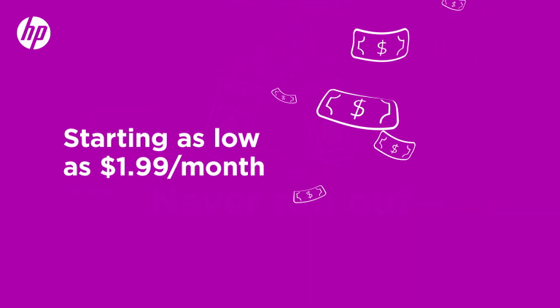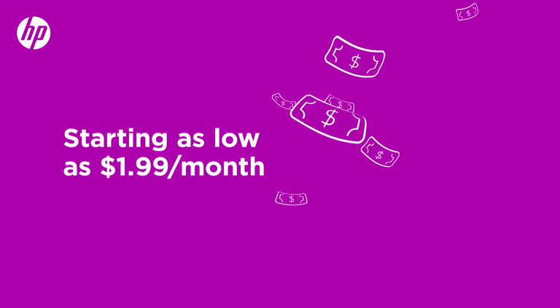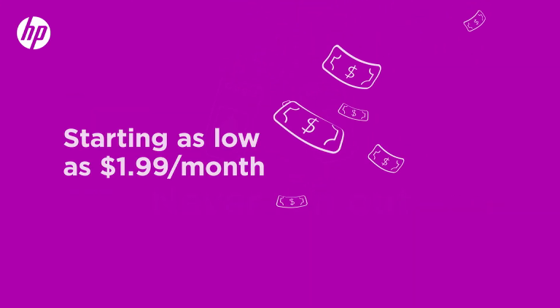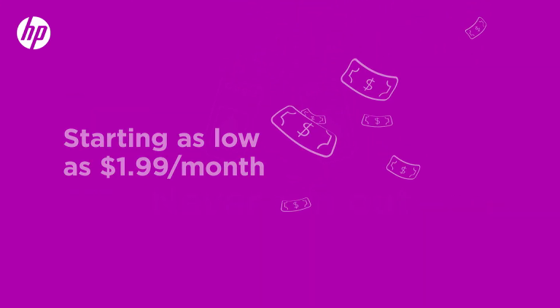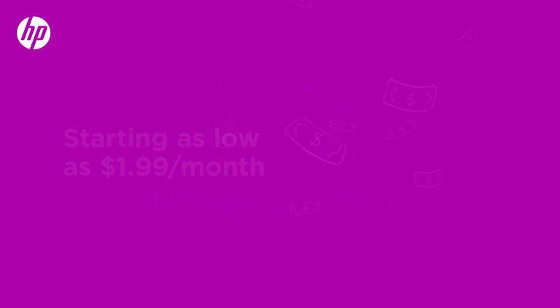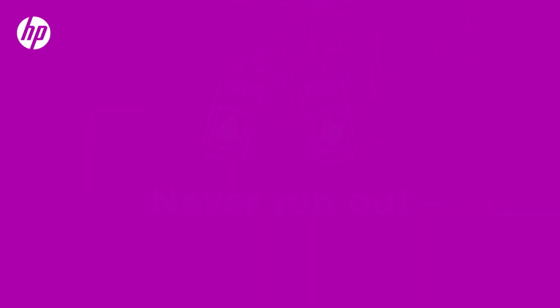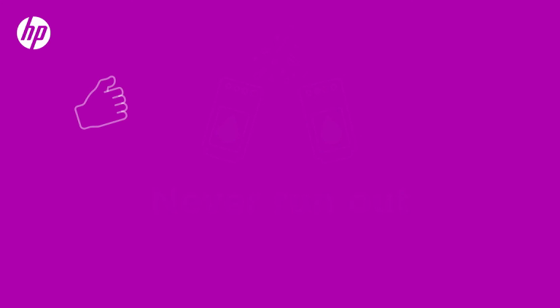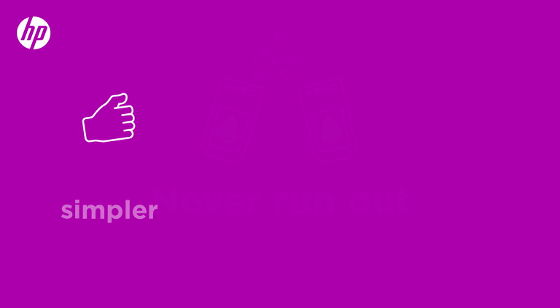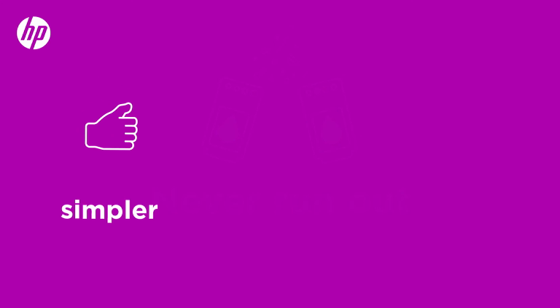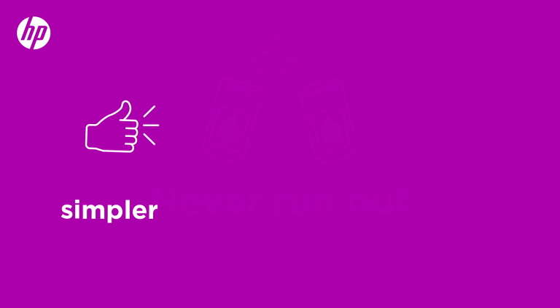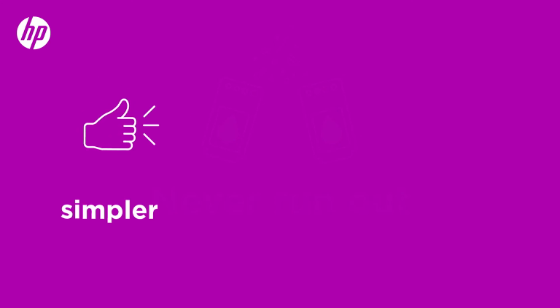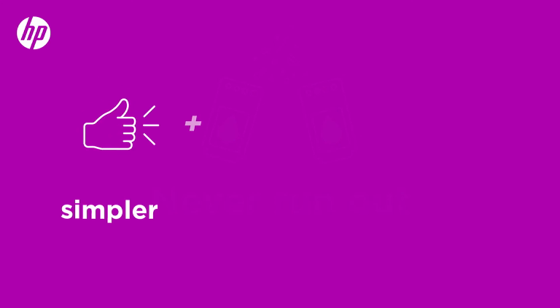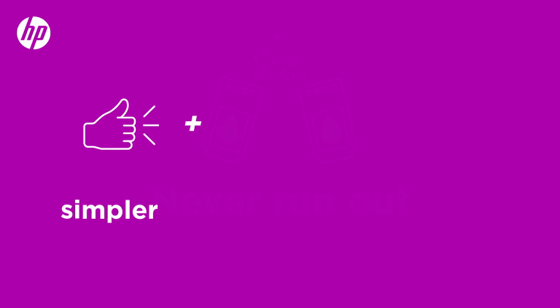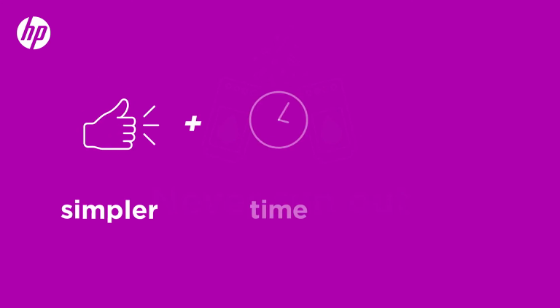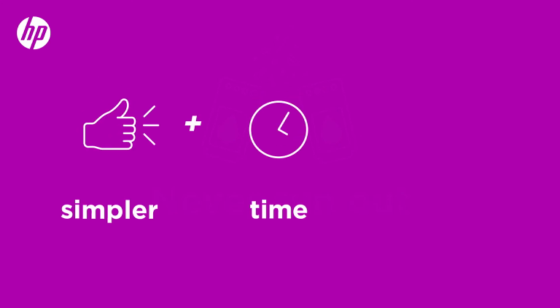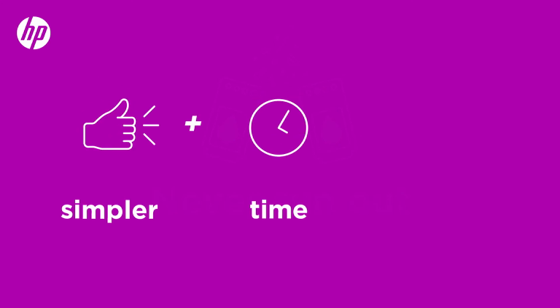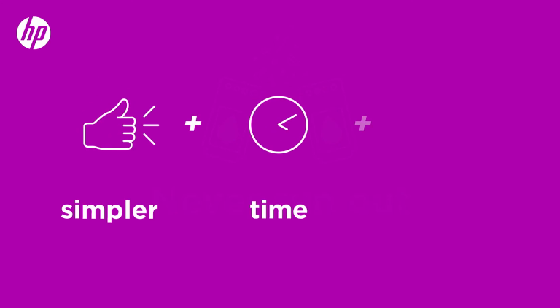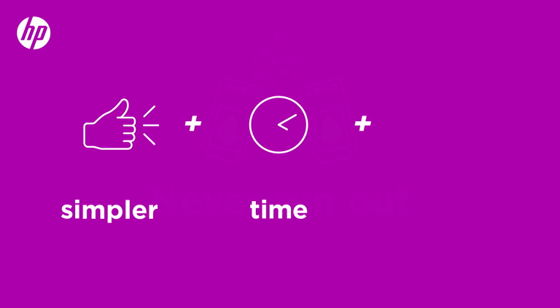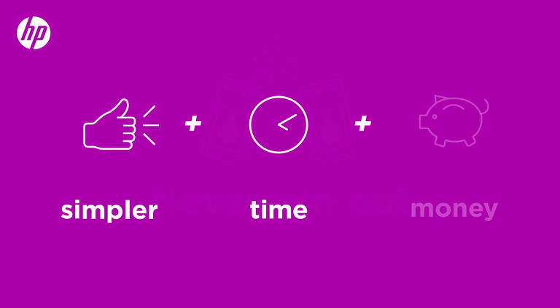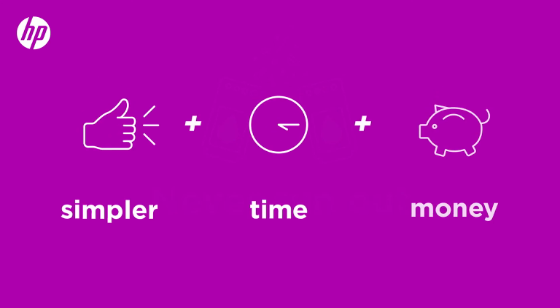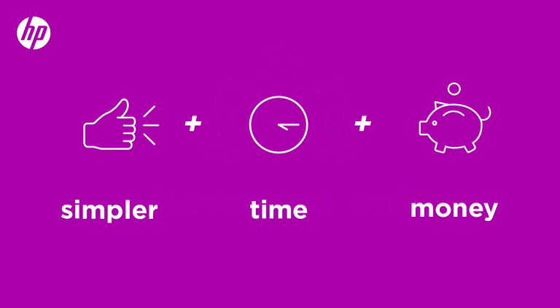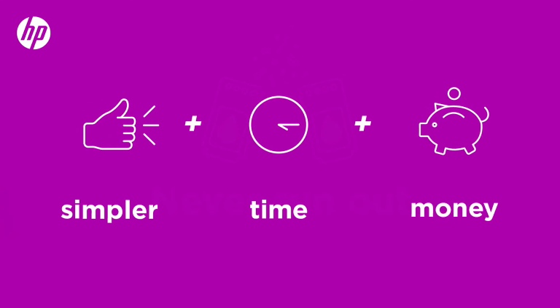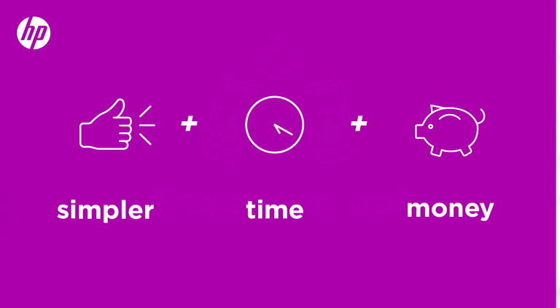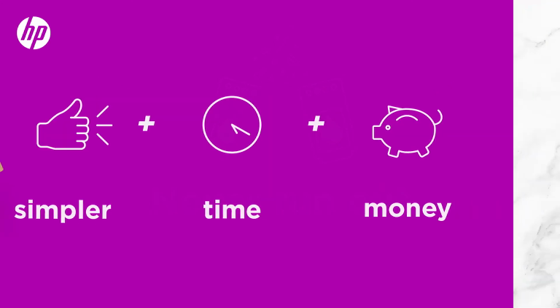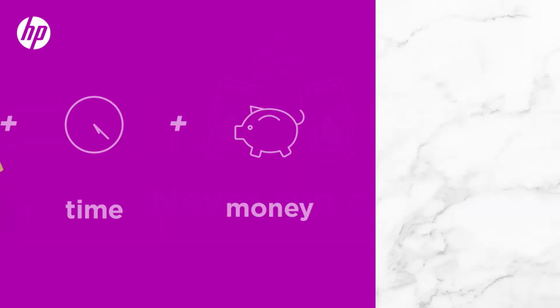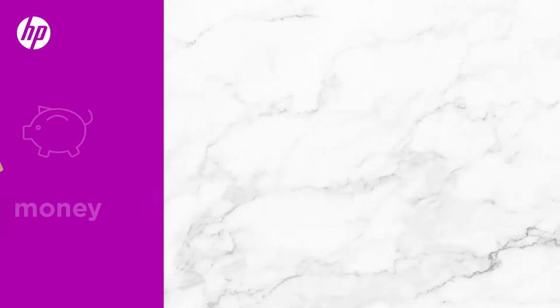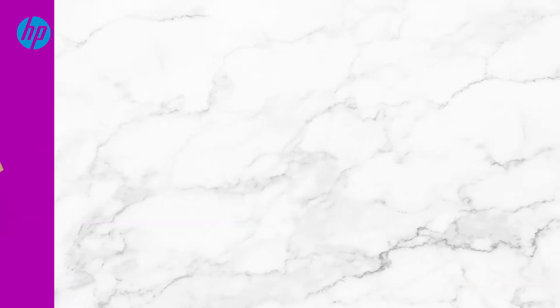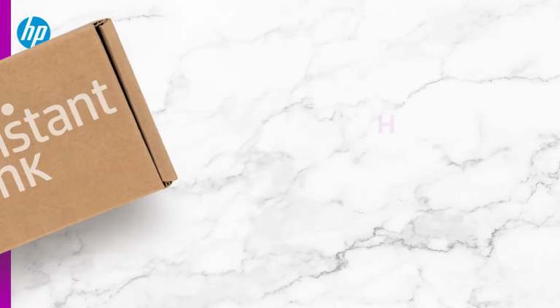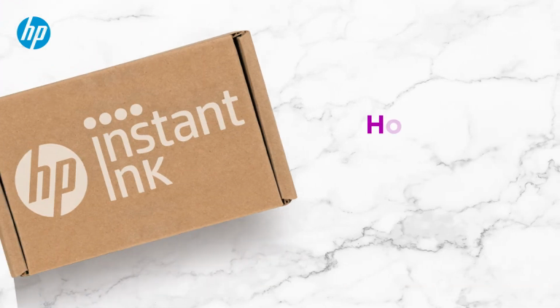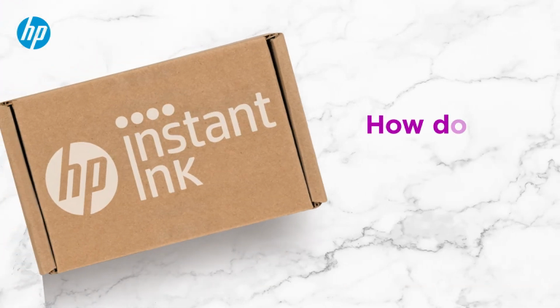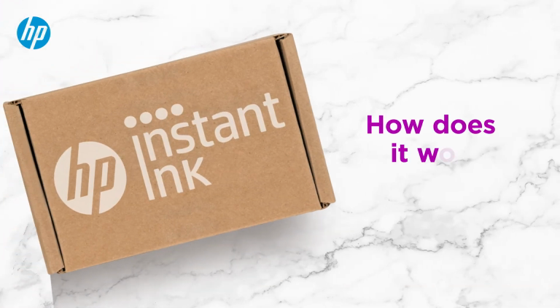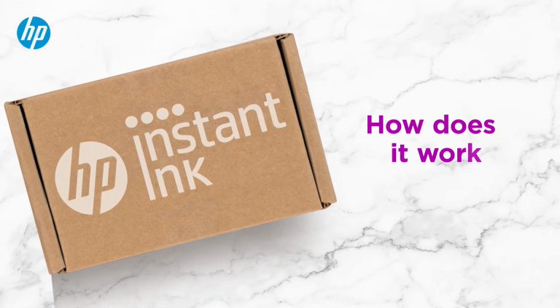Printing made easier, simpler, saving you time and money. How does it work?